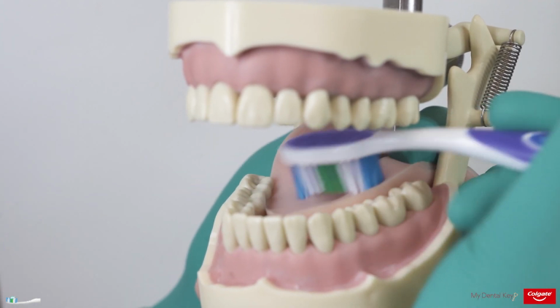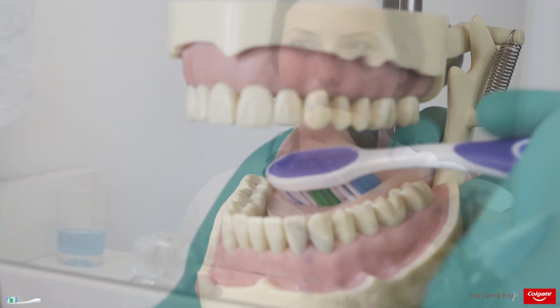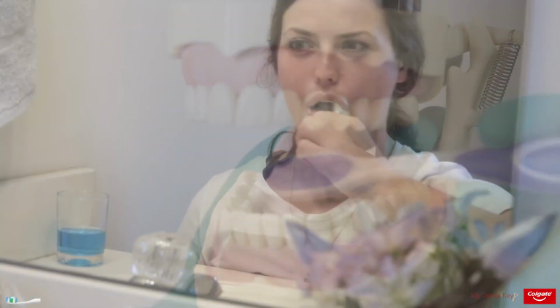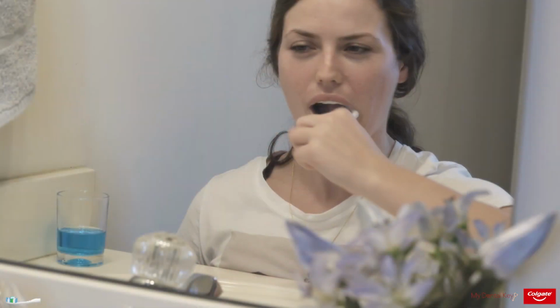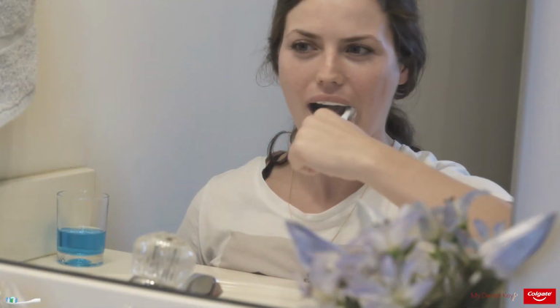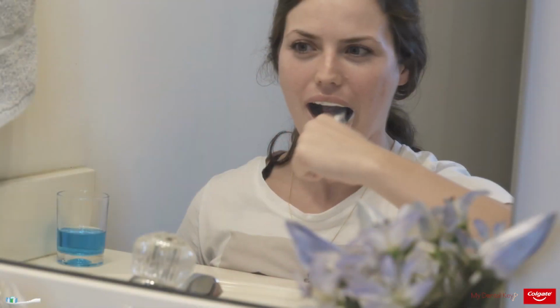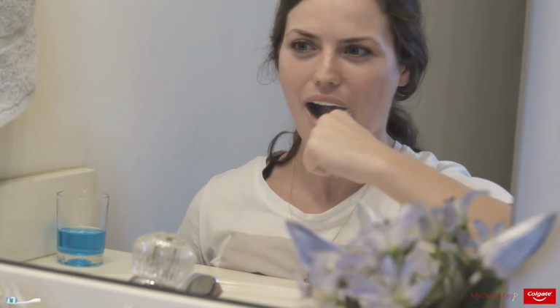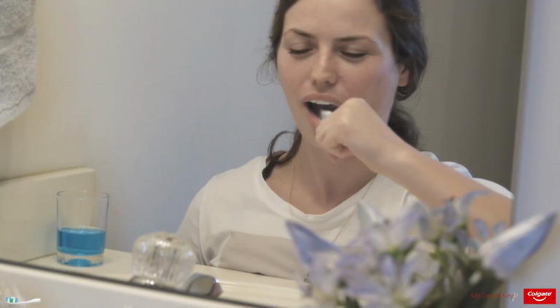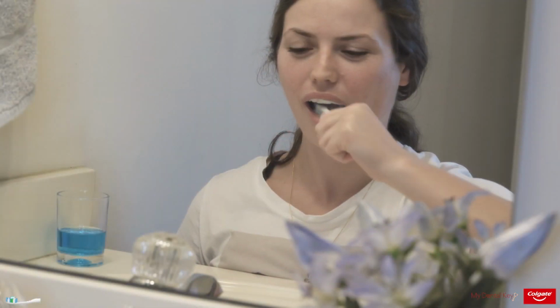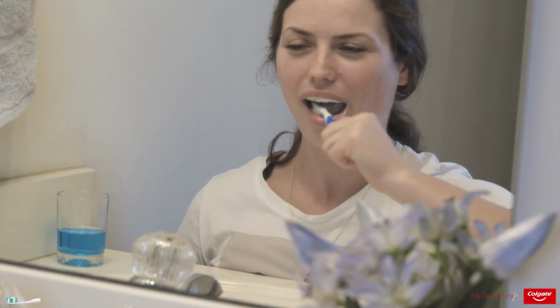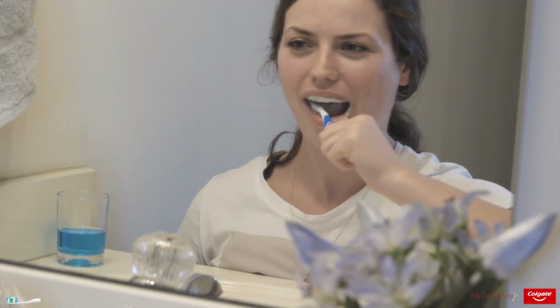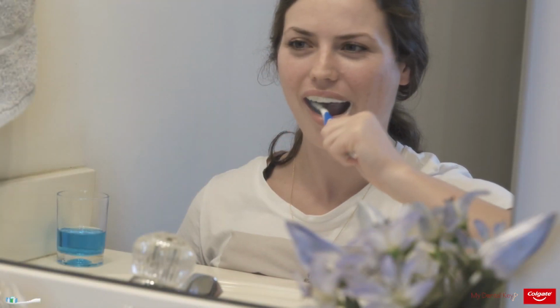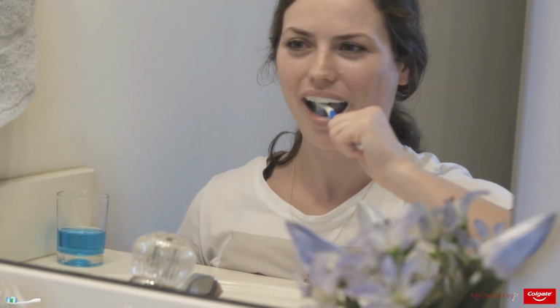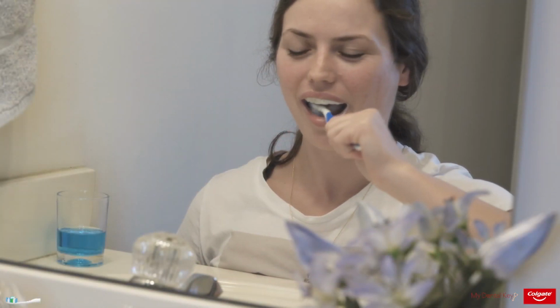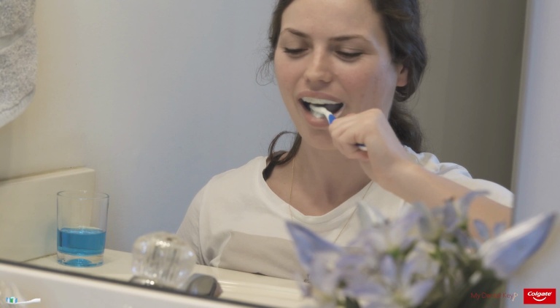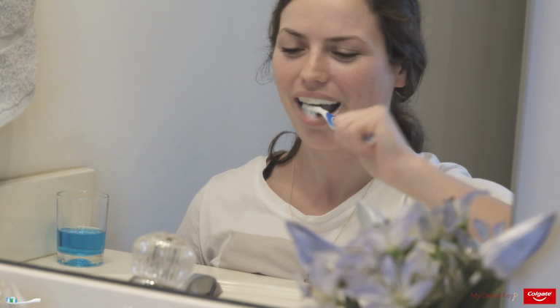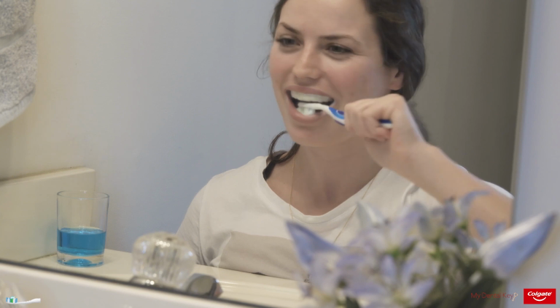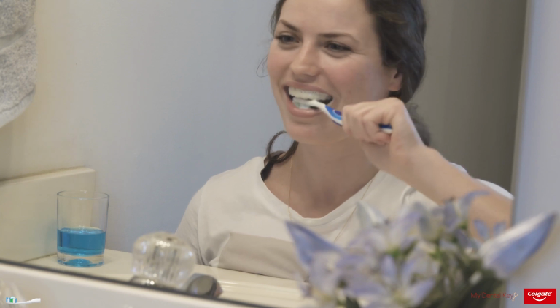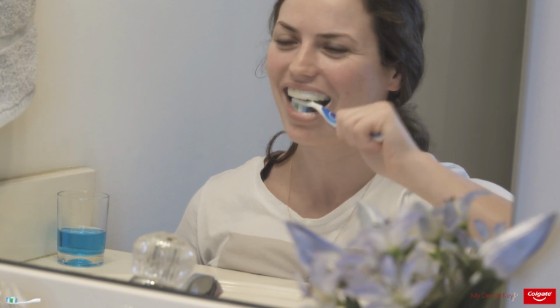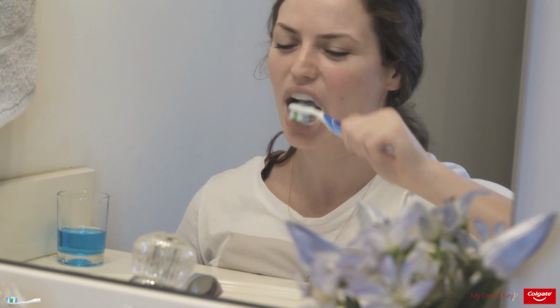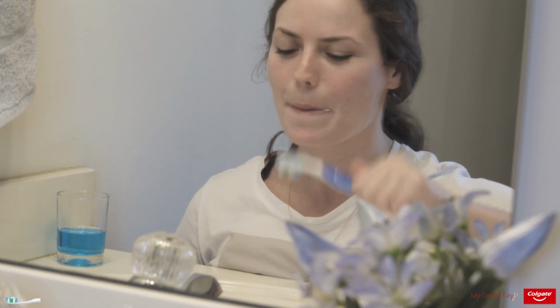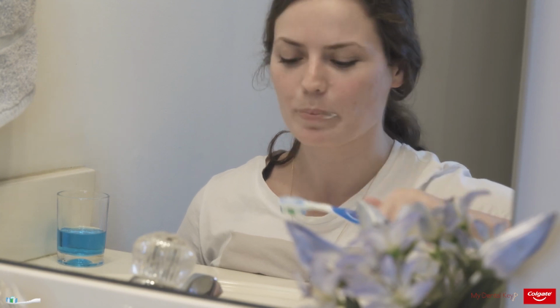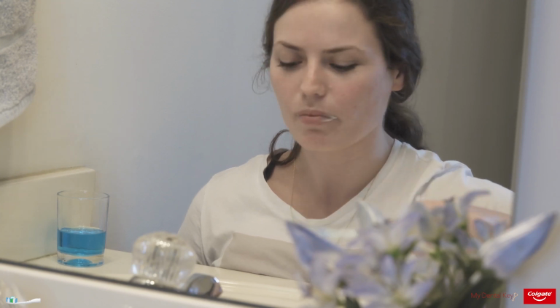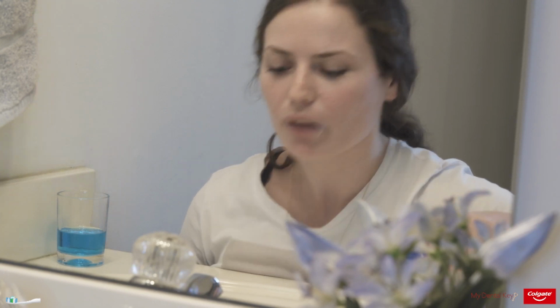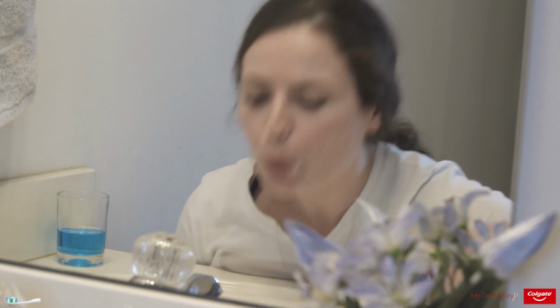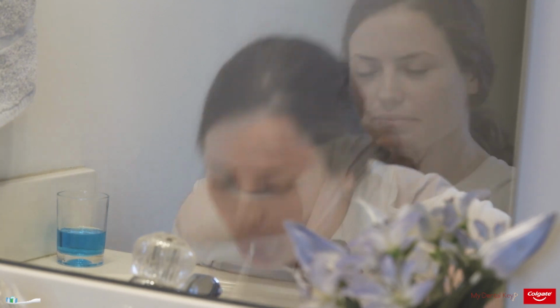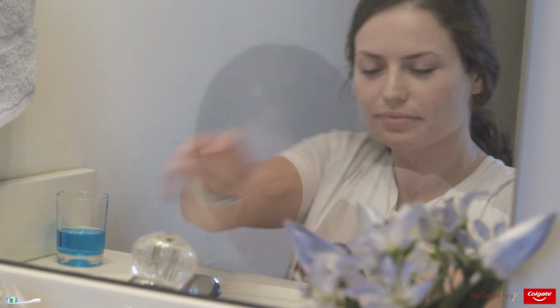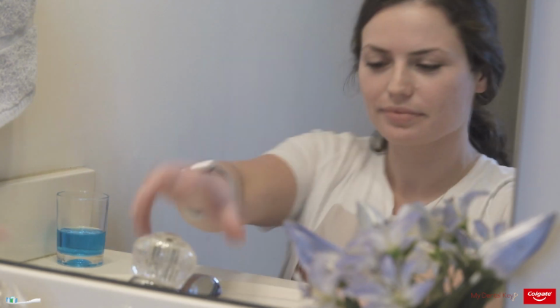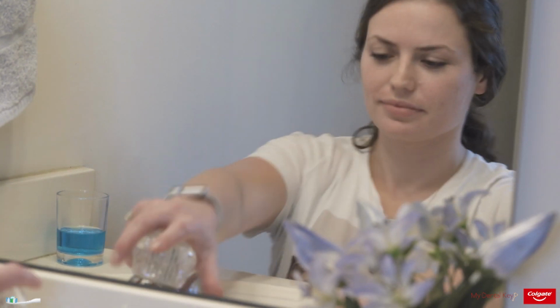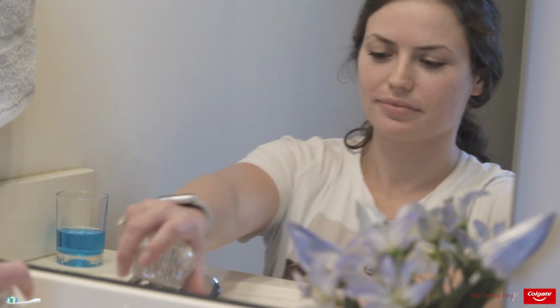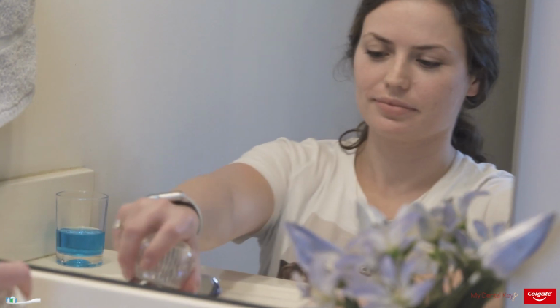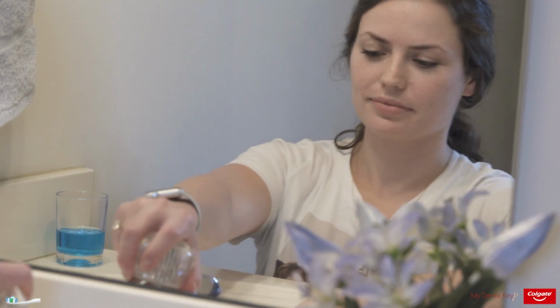Instruct patients to expectorate excess toothpaste and to refrain from rinsing the mouth after brushing.